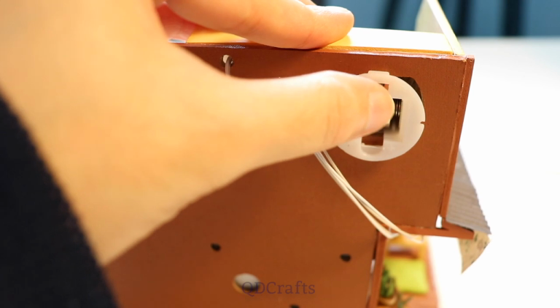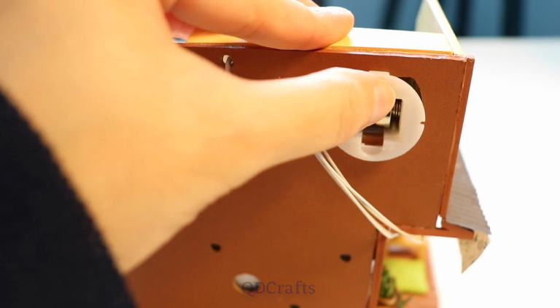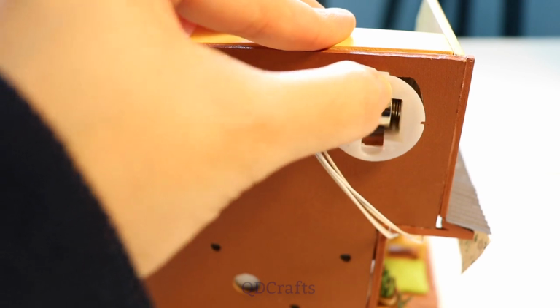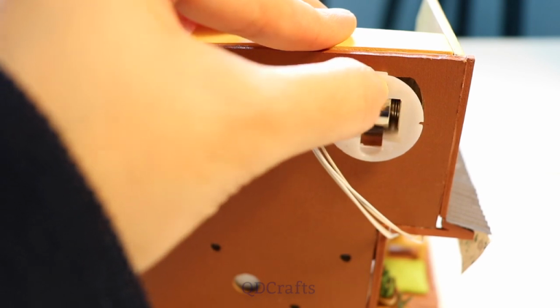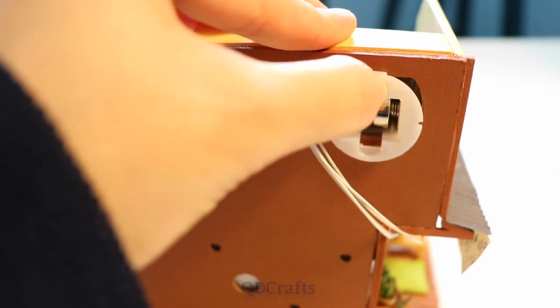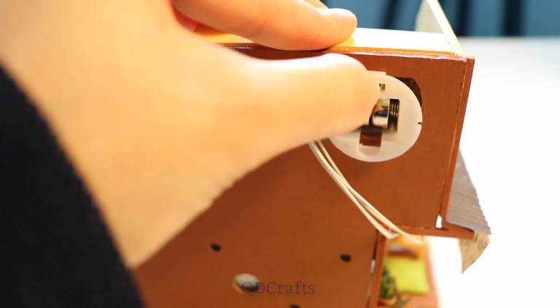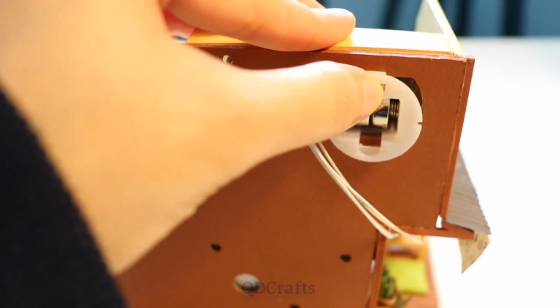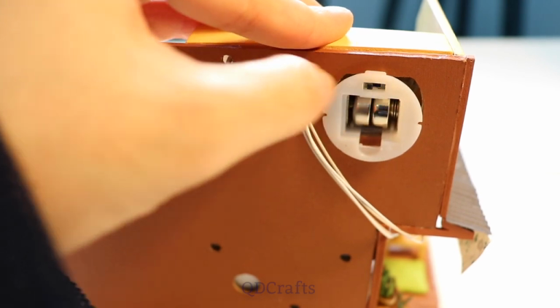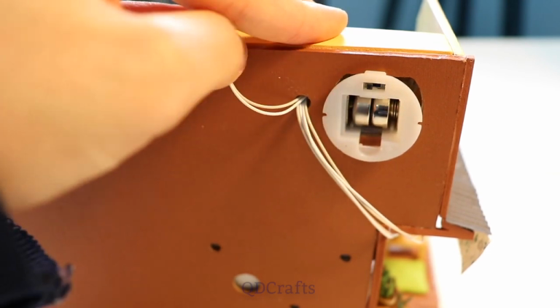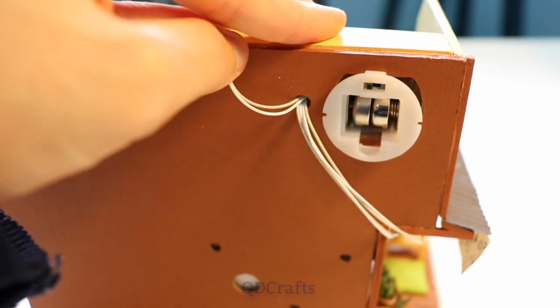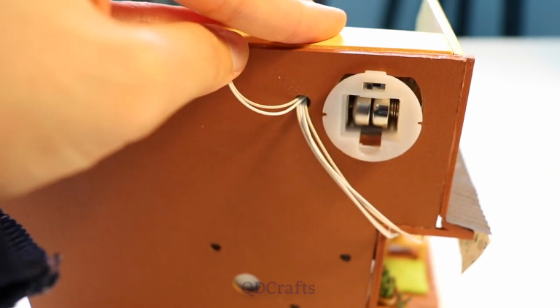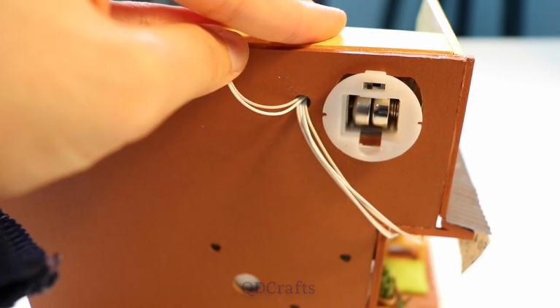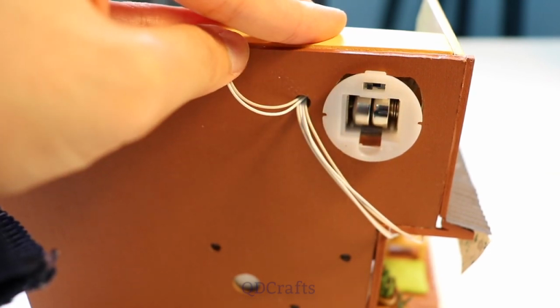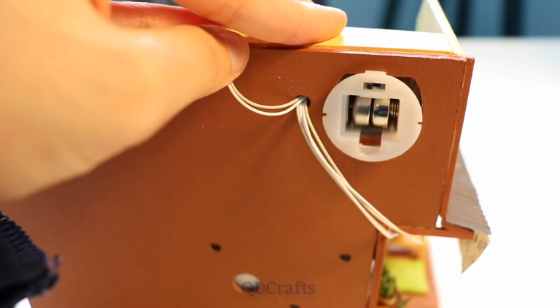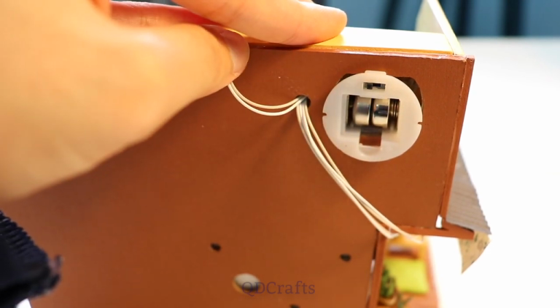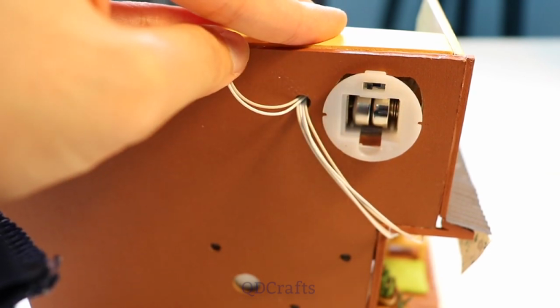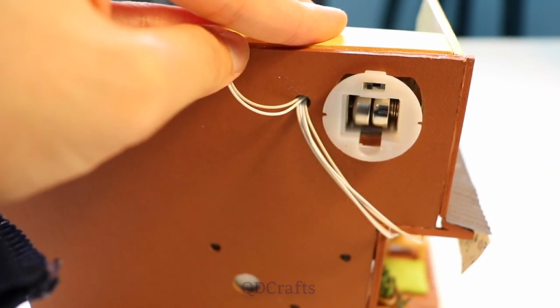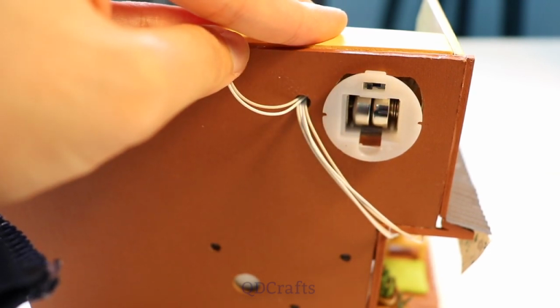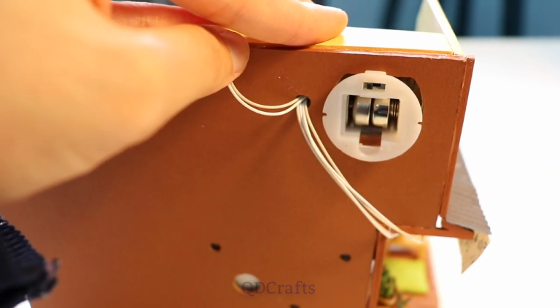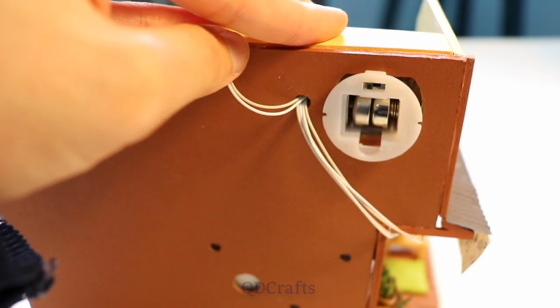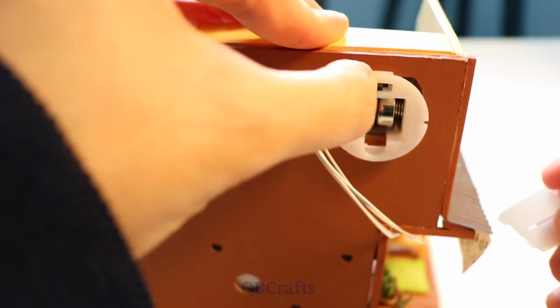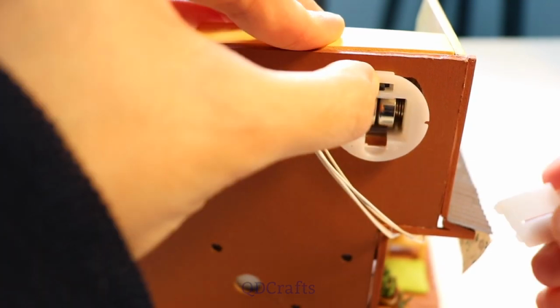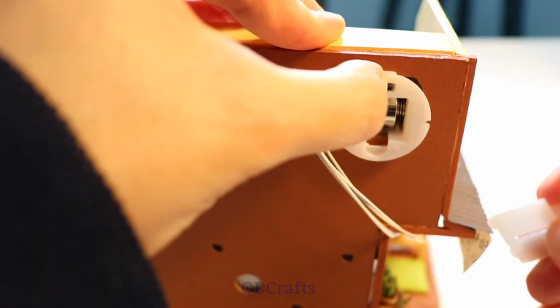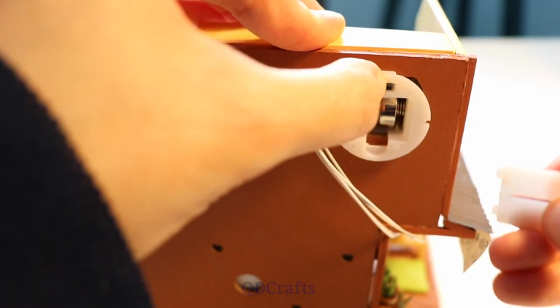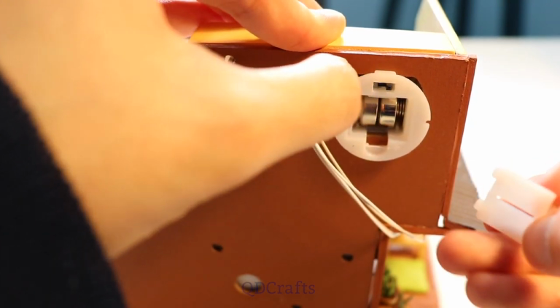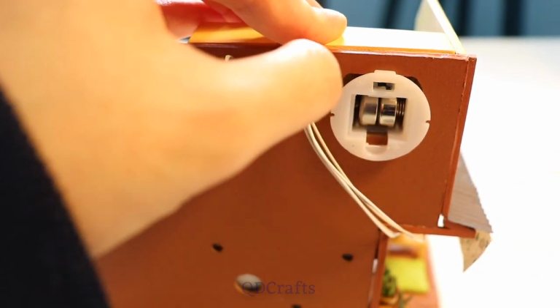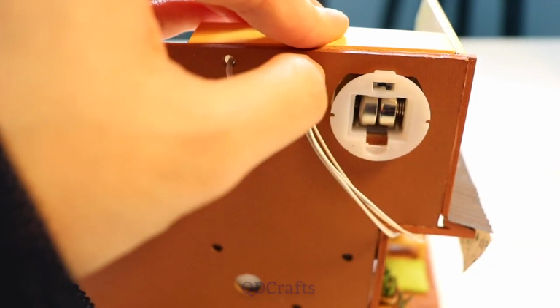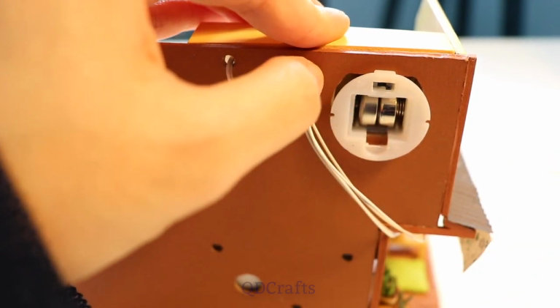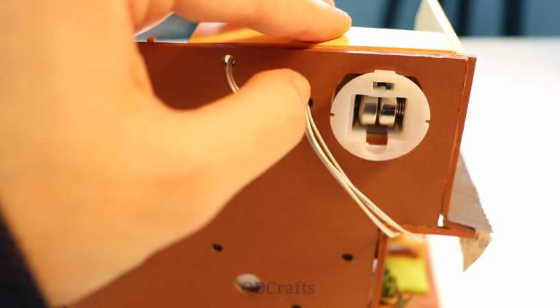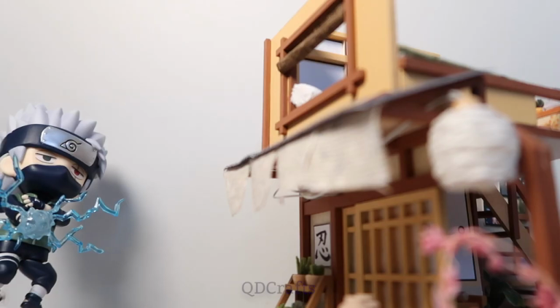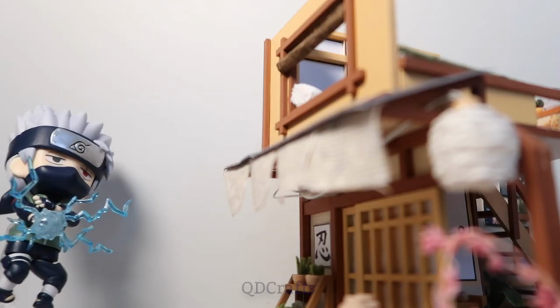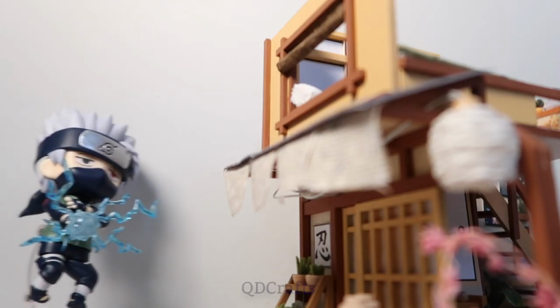However, my batteries weren't working so I needed some help from Kakashi to get the mic right — avoid the mask!